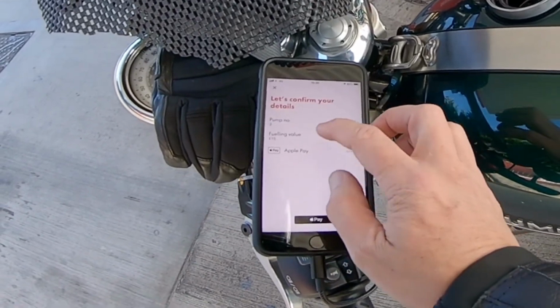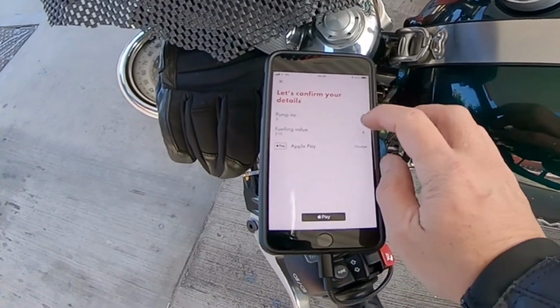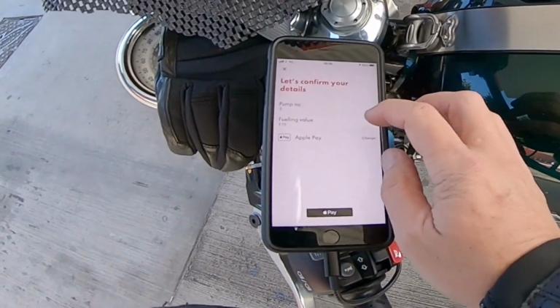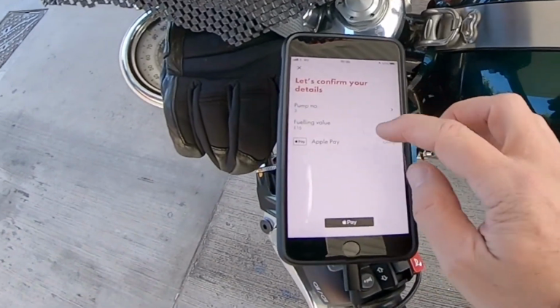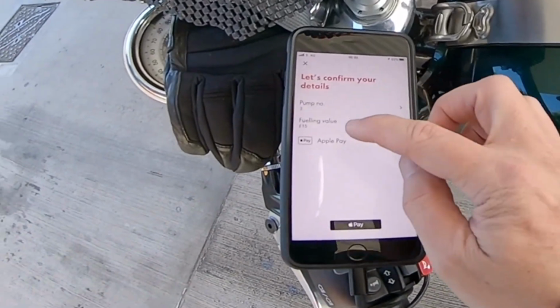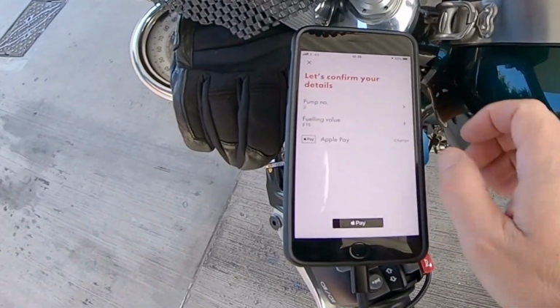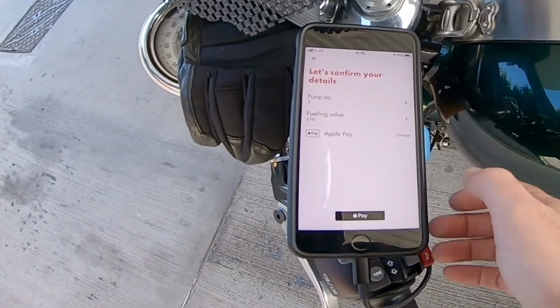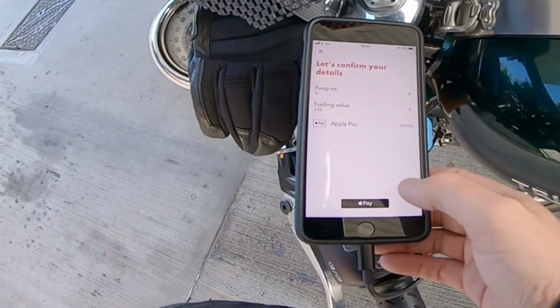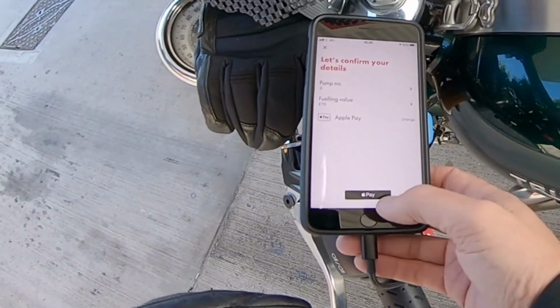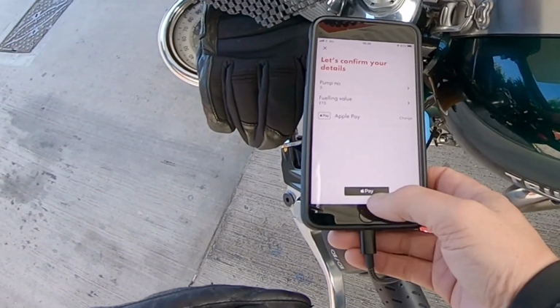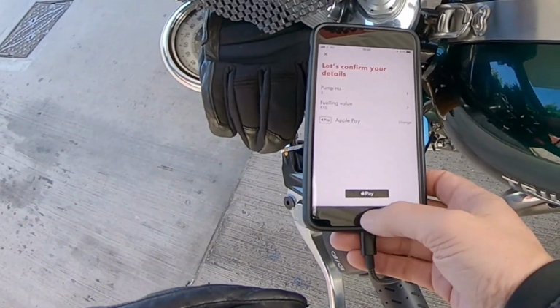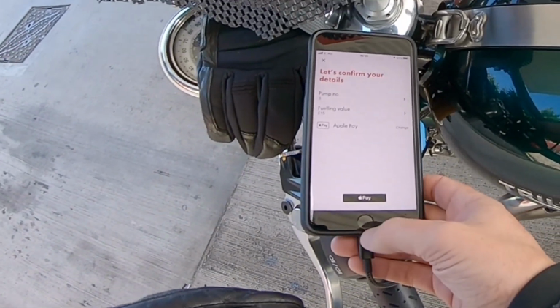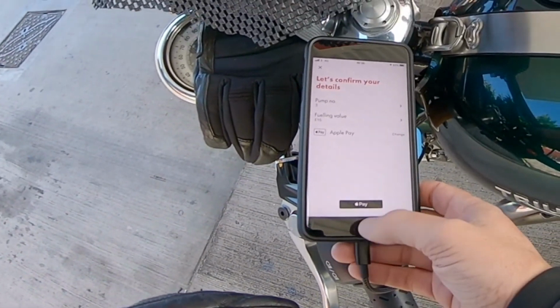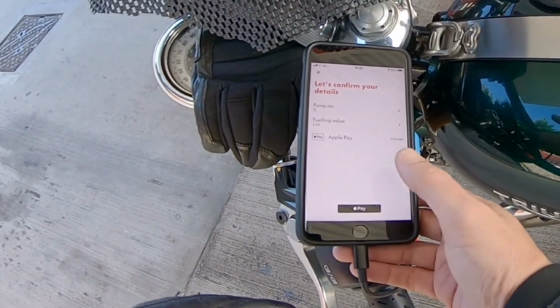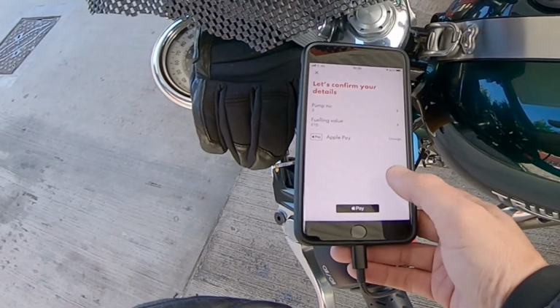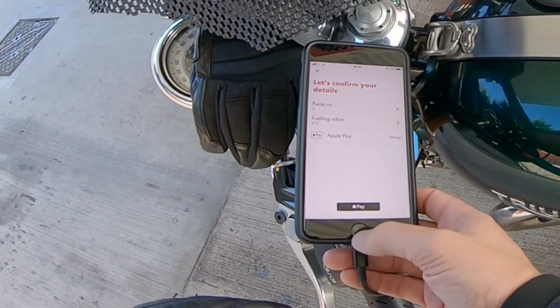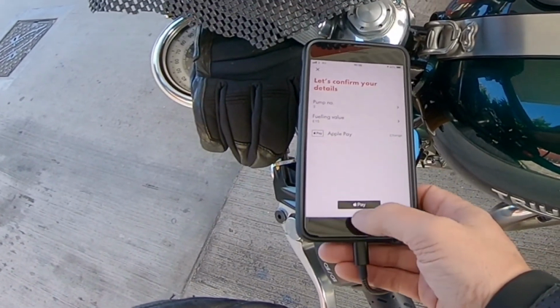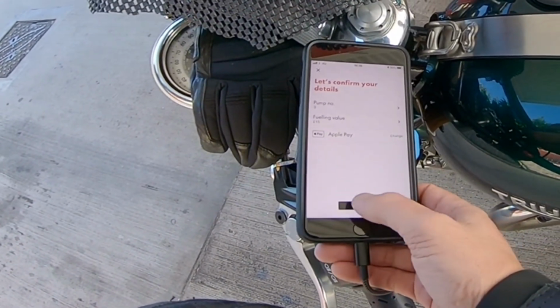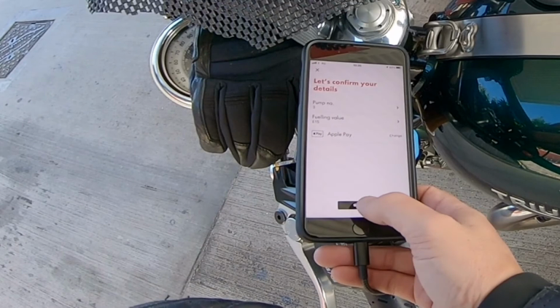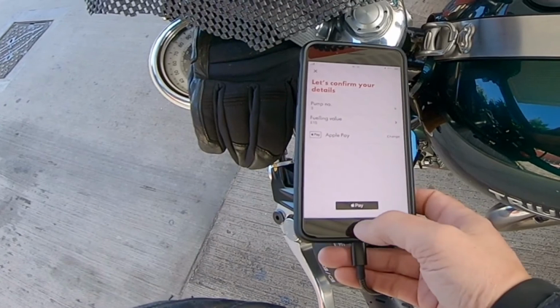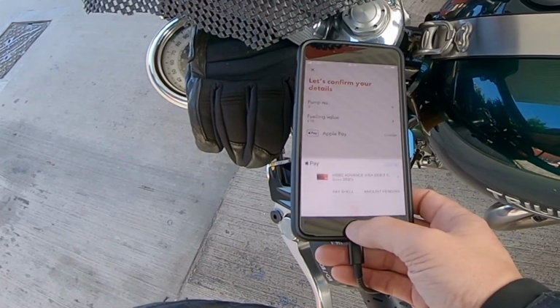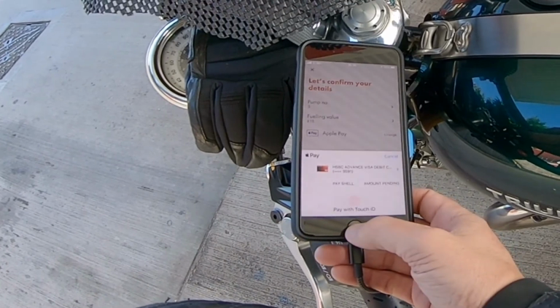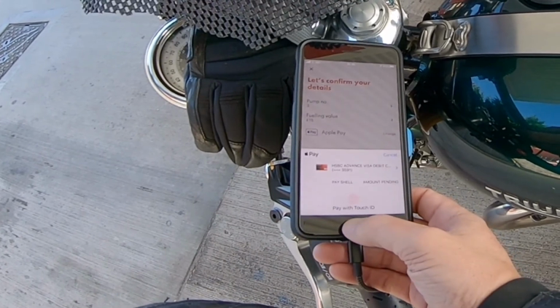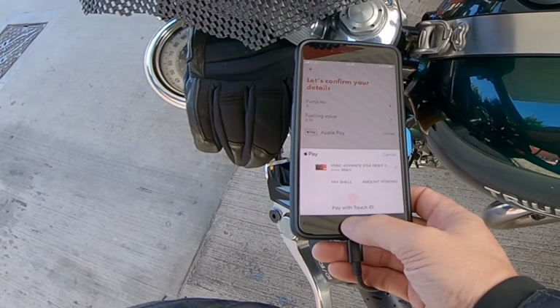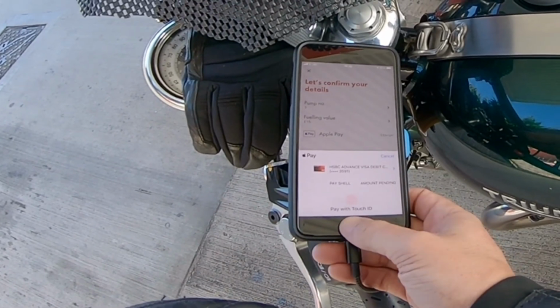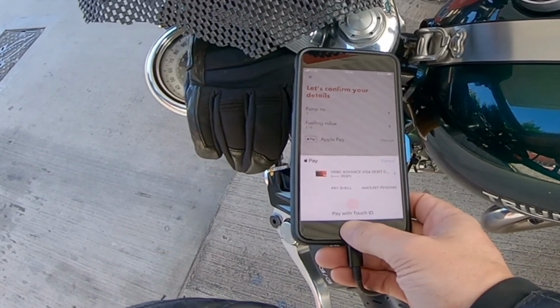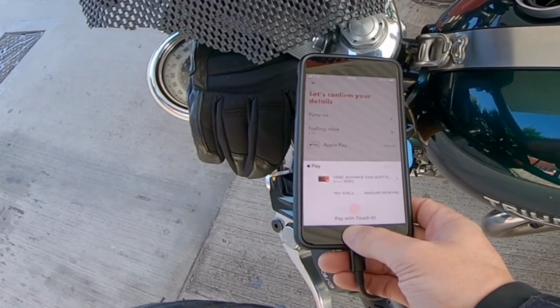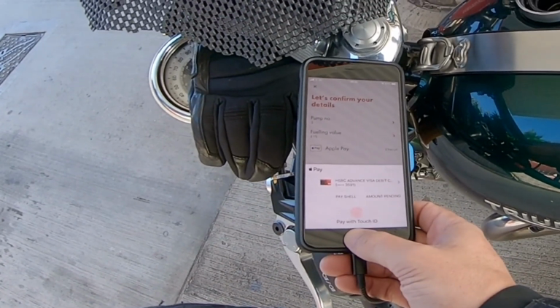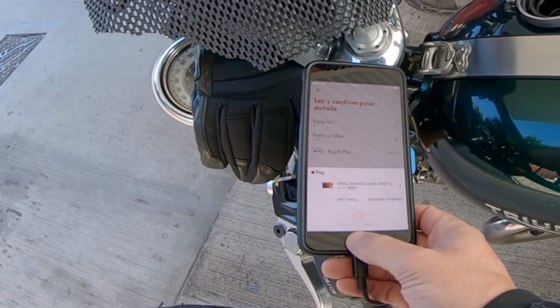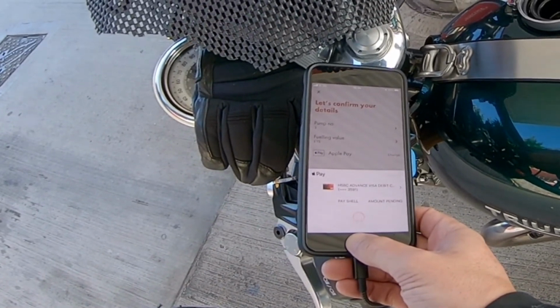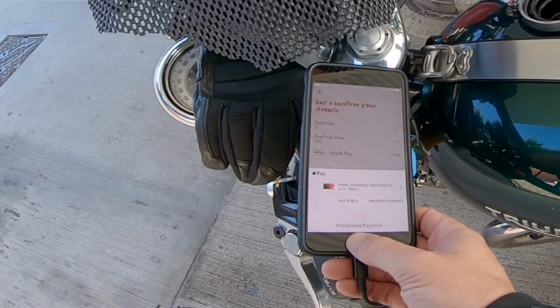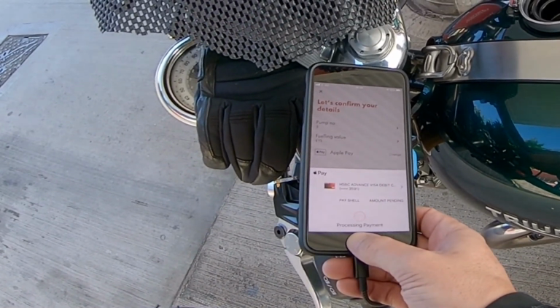I've set the fuel in value to £15. With Apple Pay you can change that, so we change that.